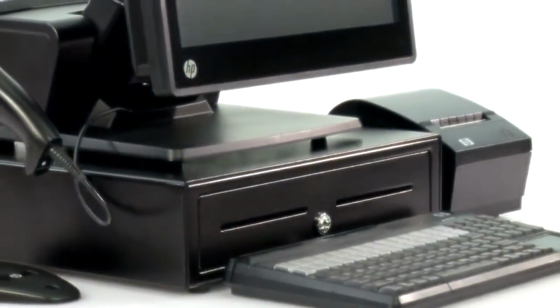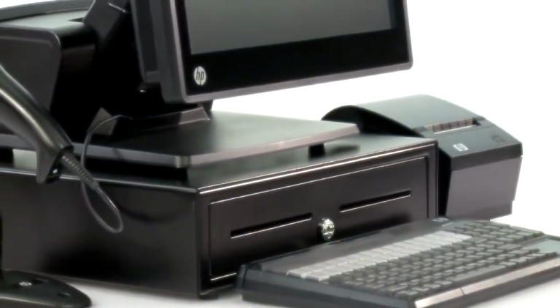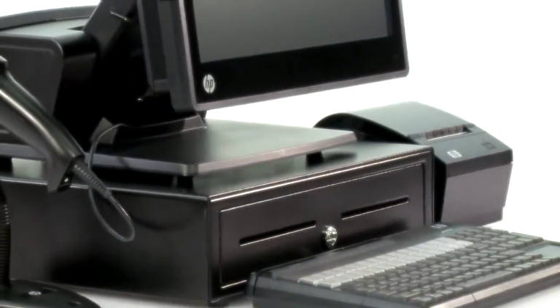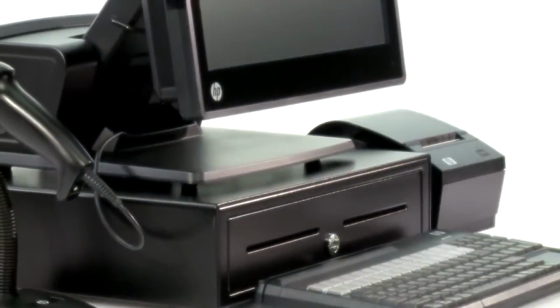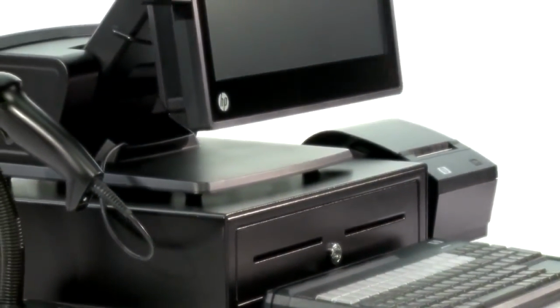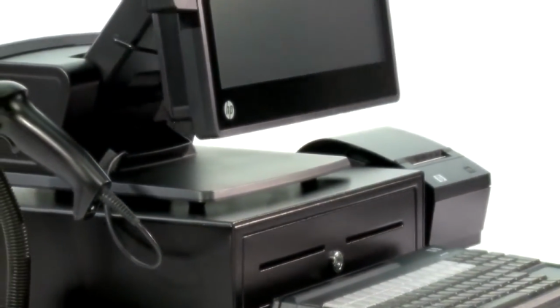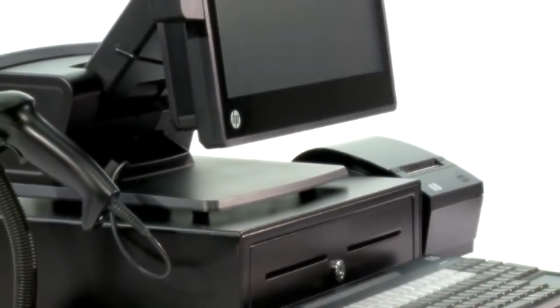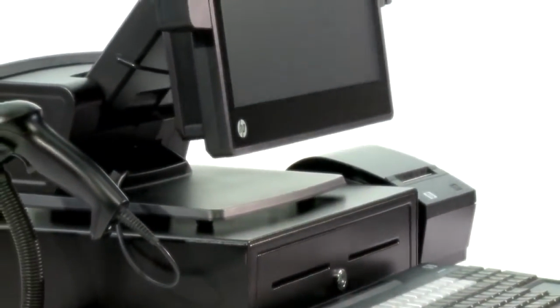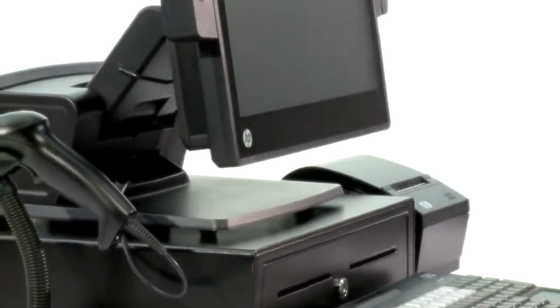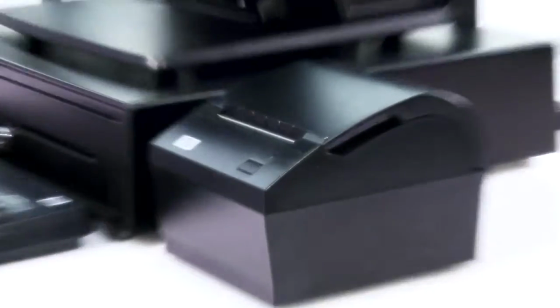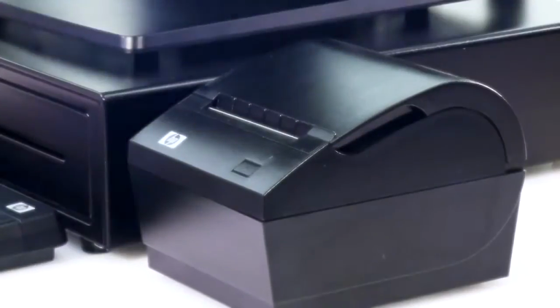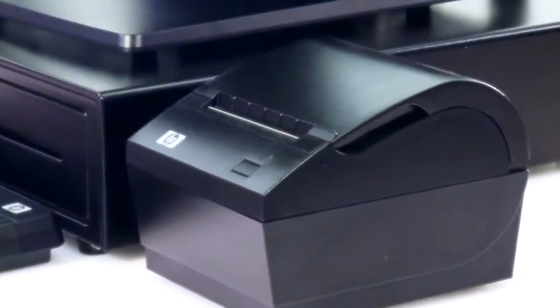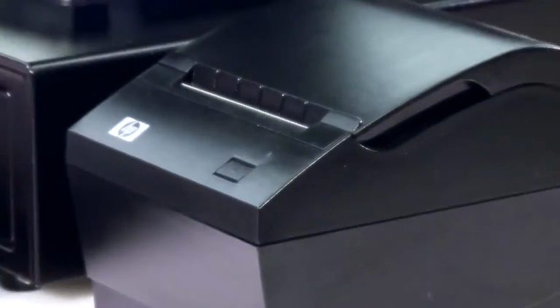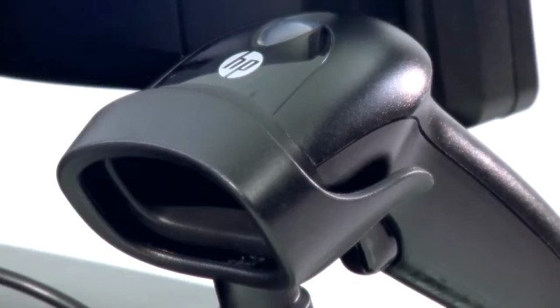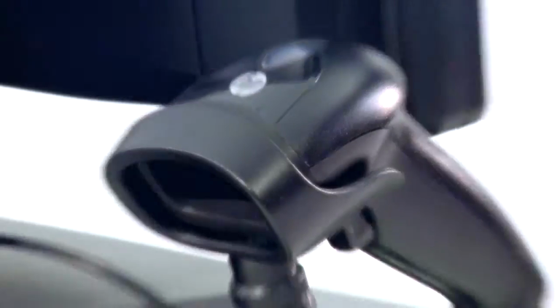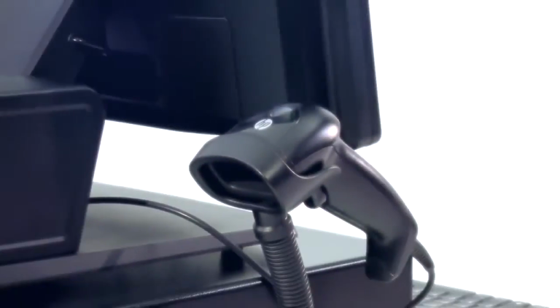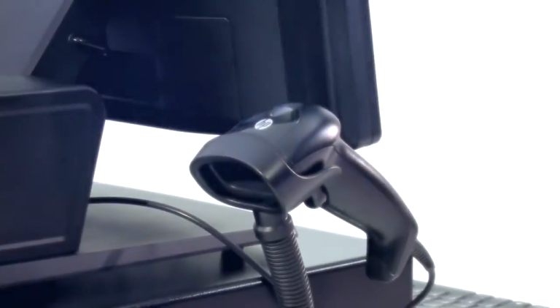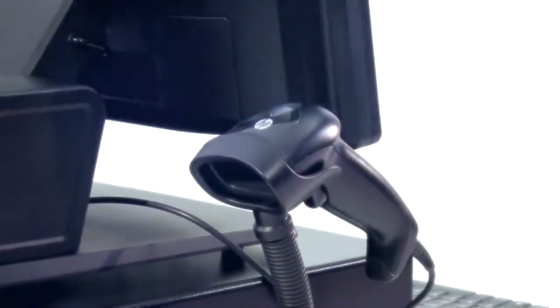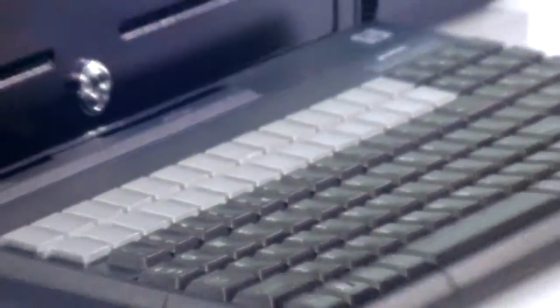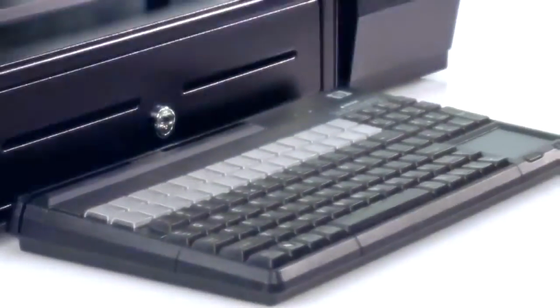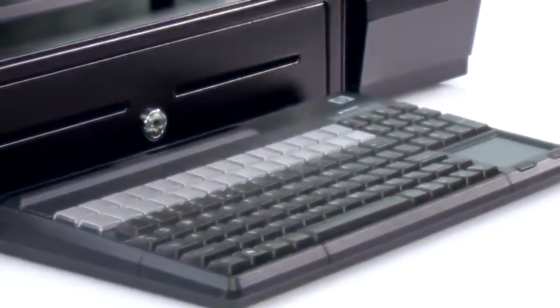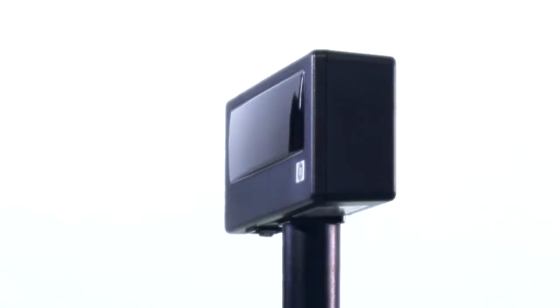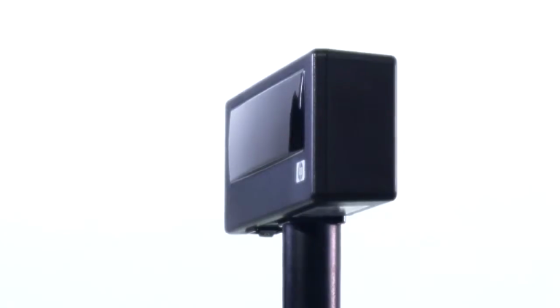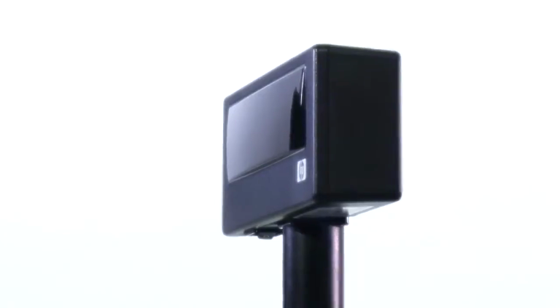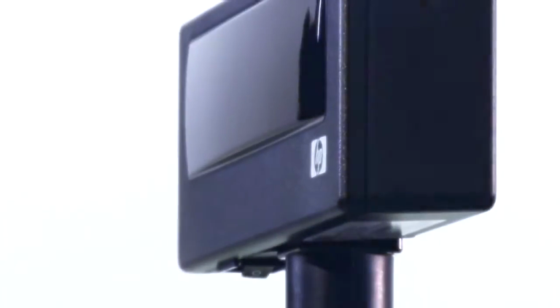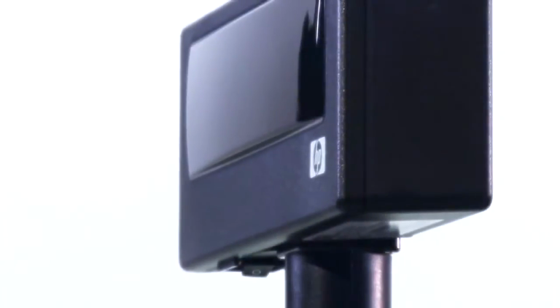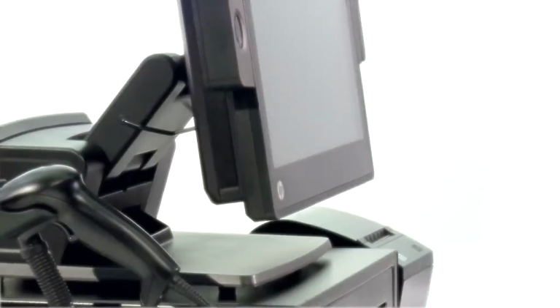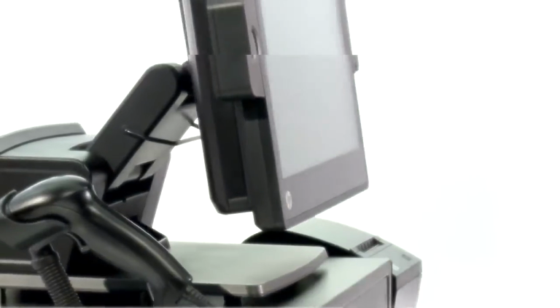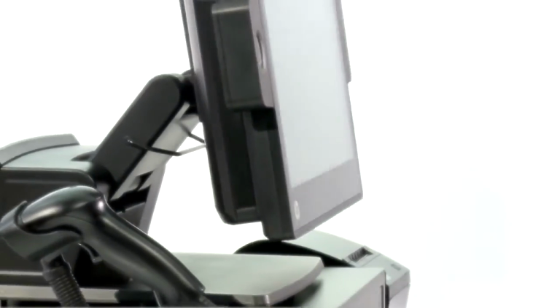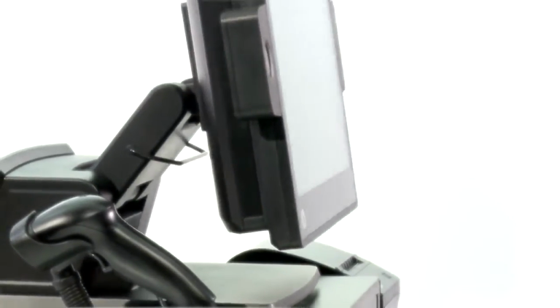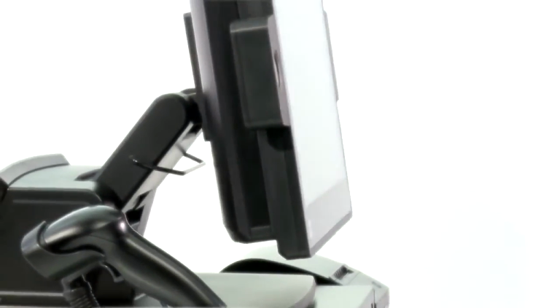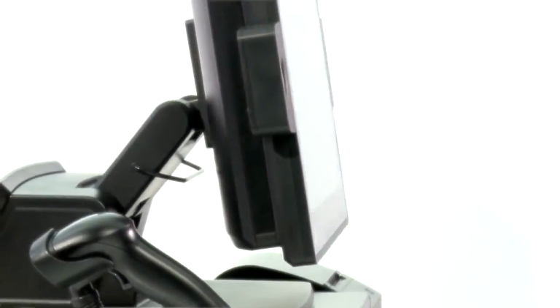Additionally, you can get an HP cash drawer, receipt printer, scanner, as well as many other accessories that are available for you to choose from.